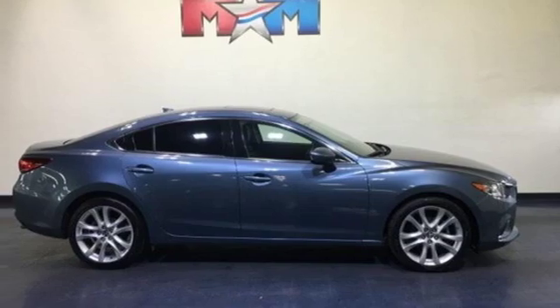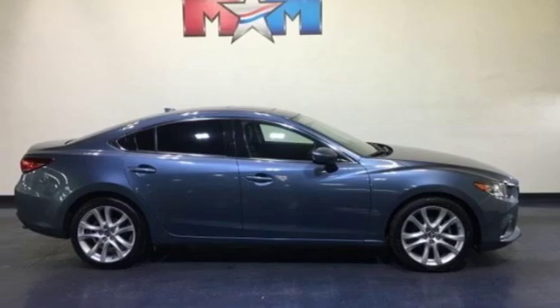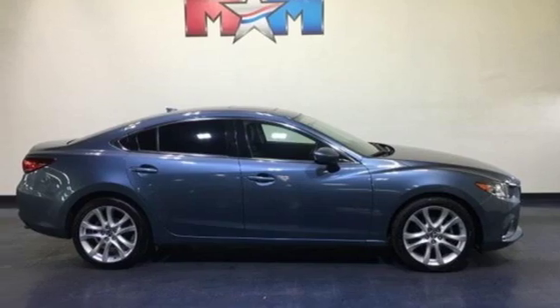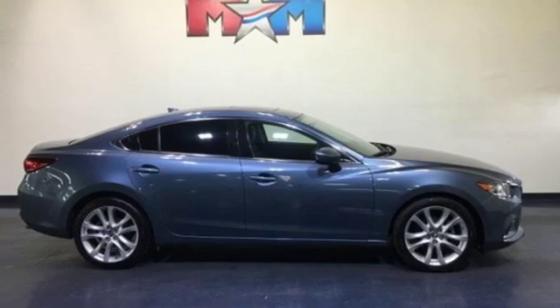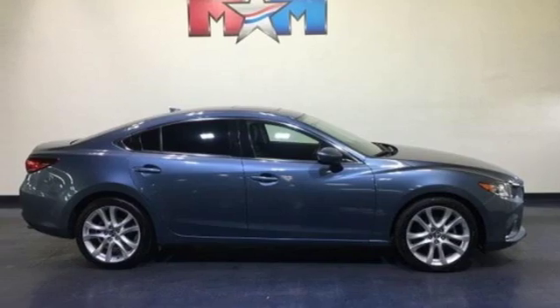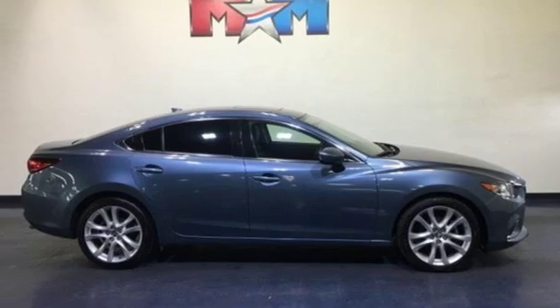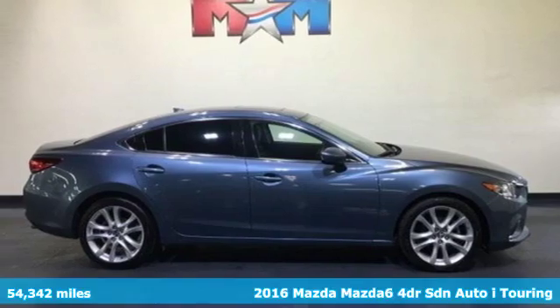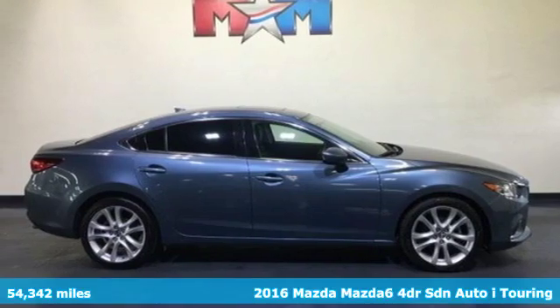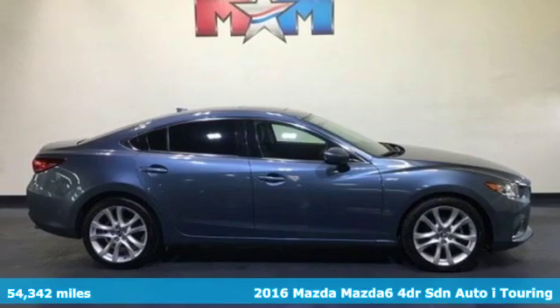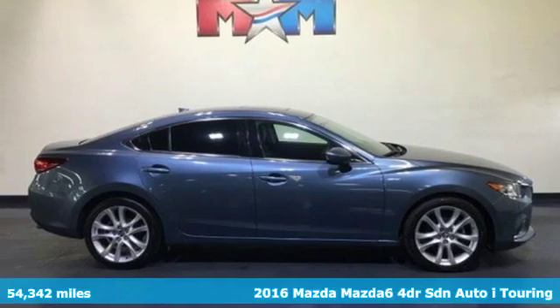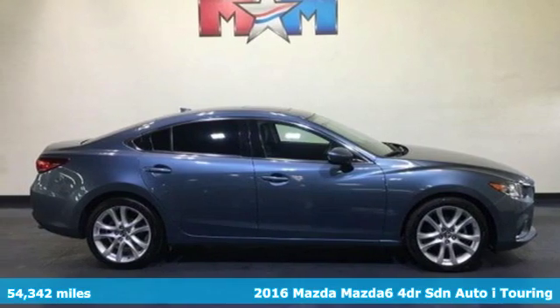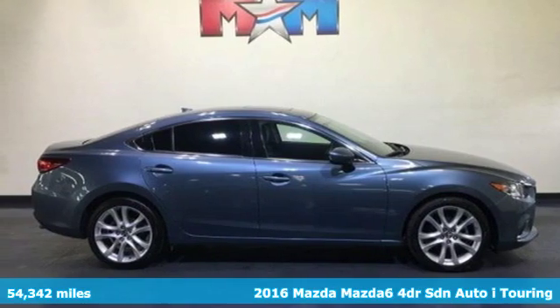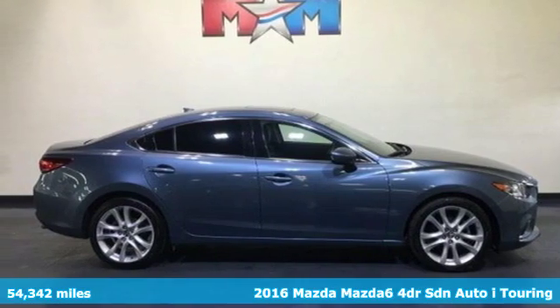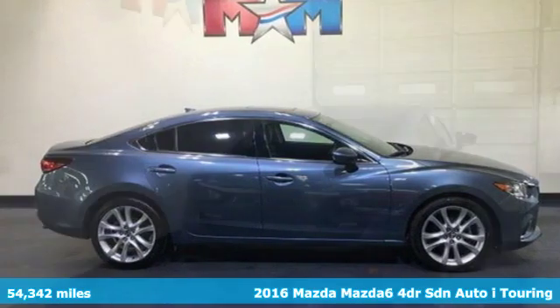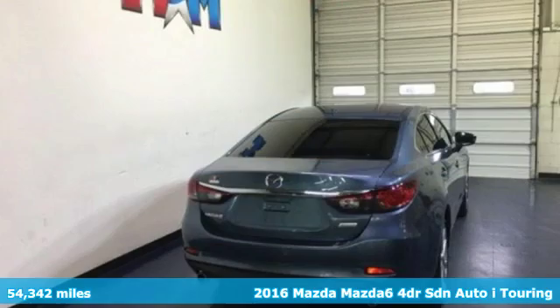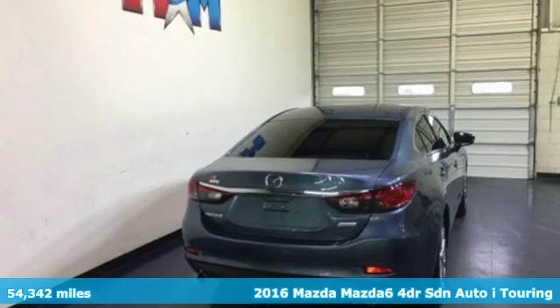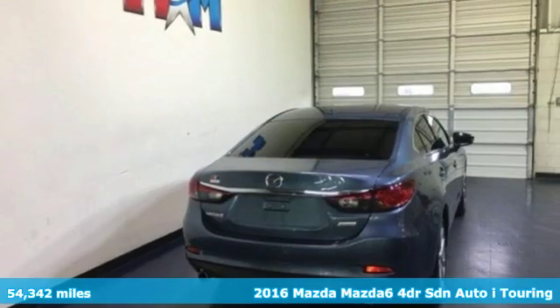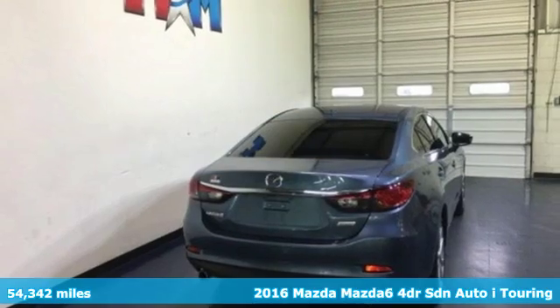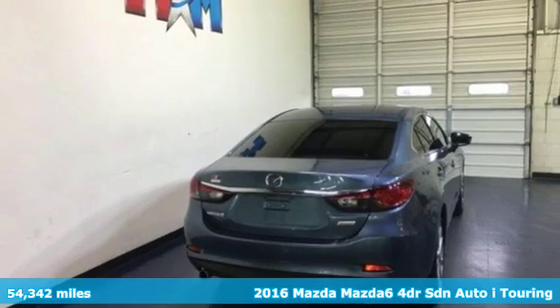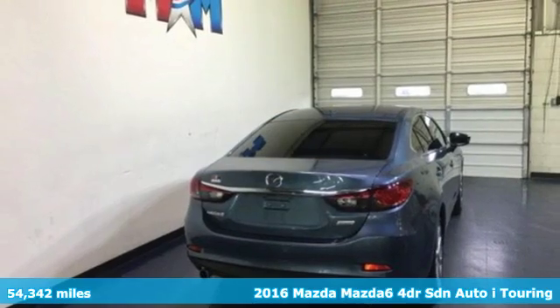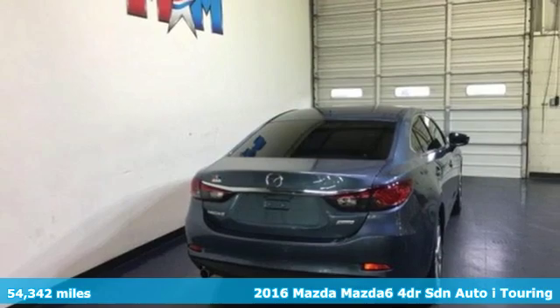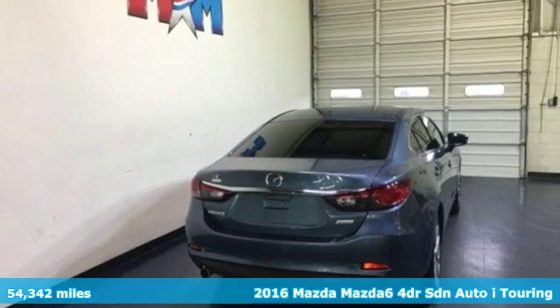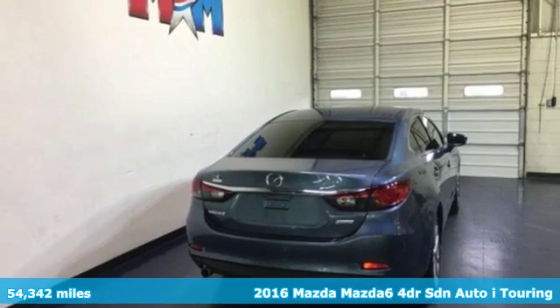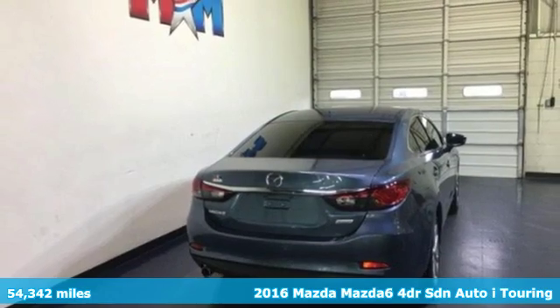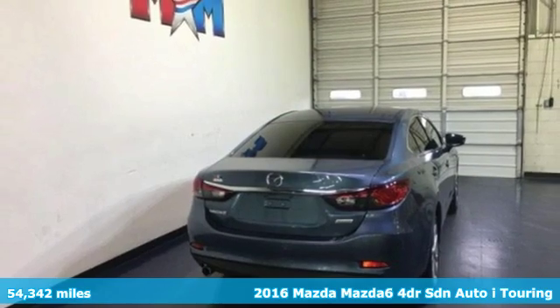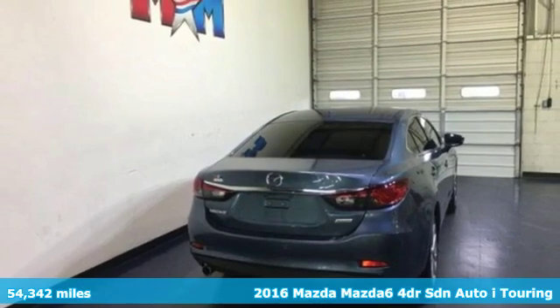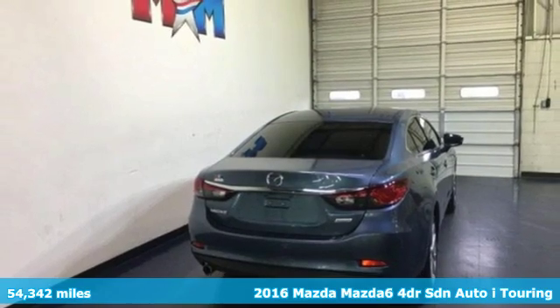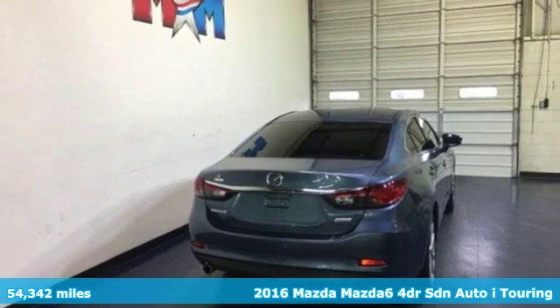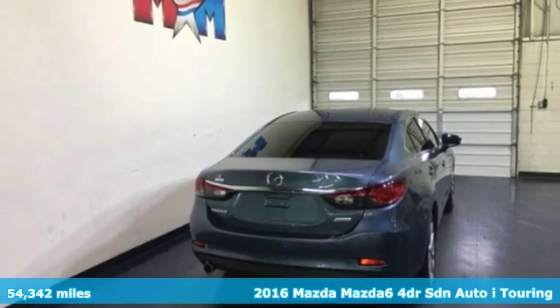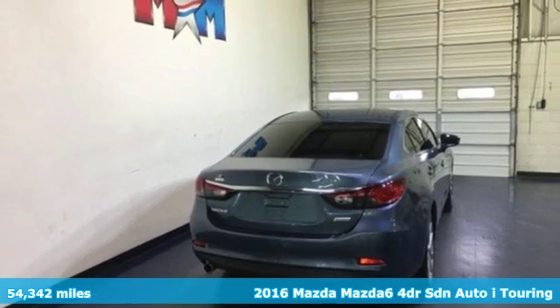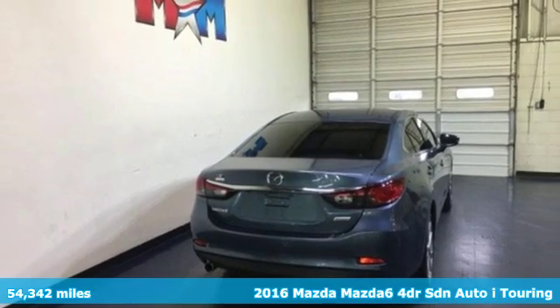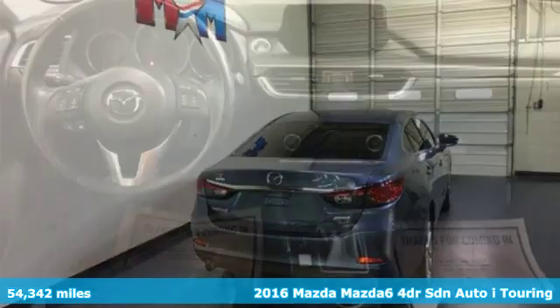Here's a 2016 Mazda 6. If the right clothes can make a difference, imagine what the right car can do.